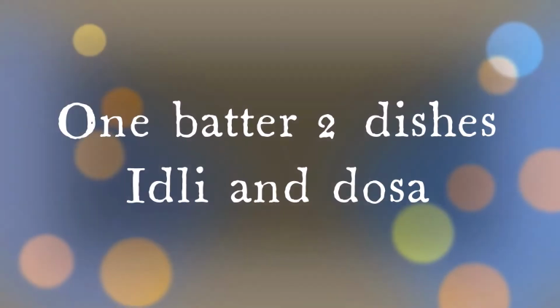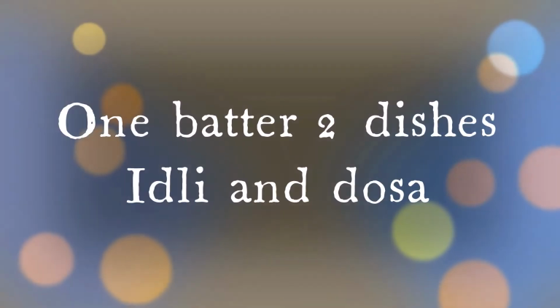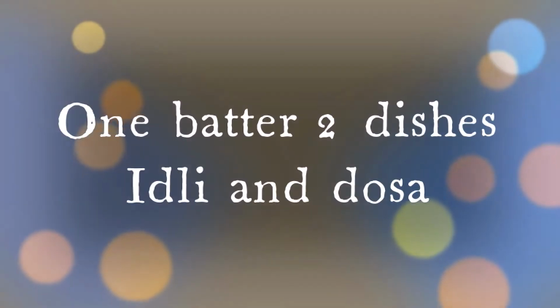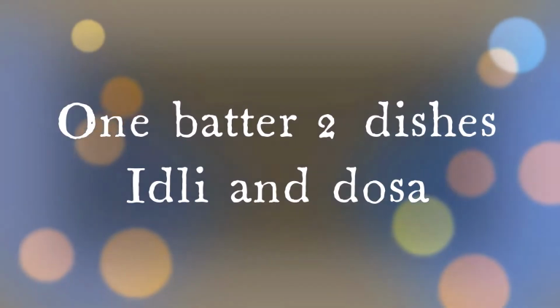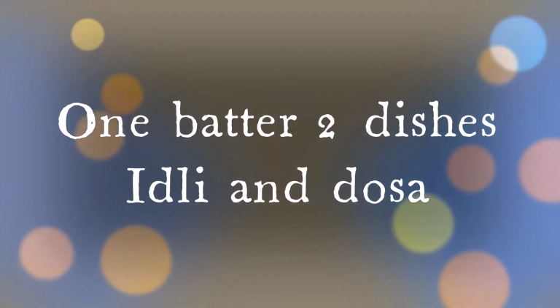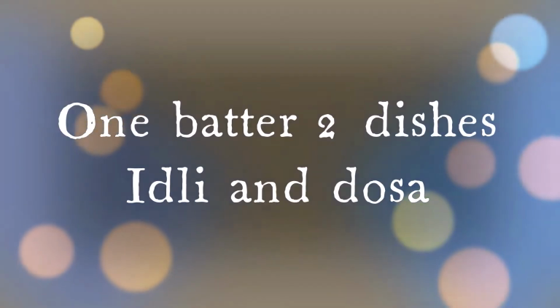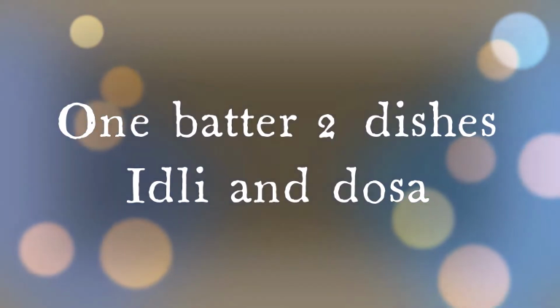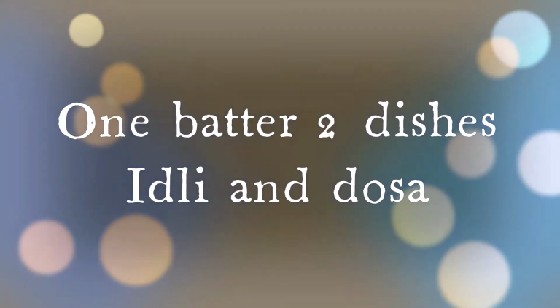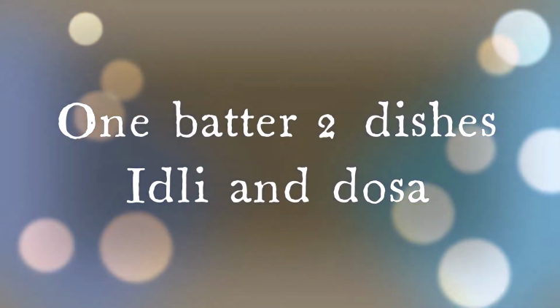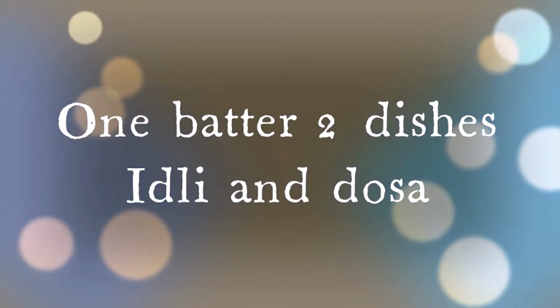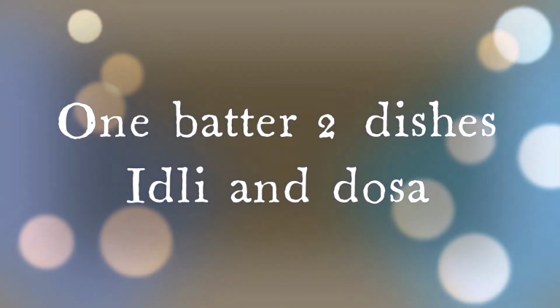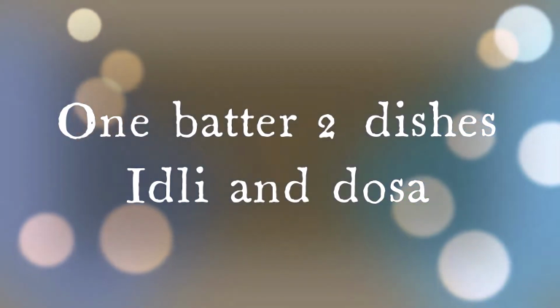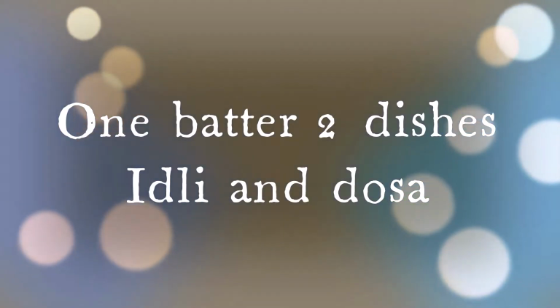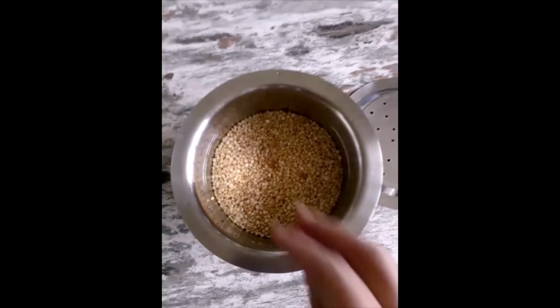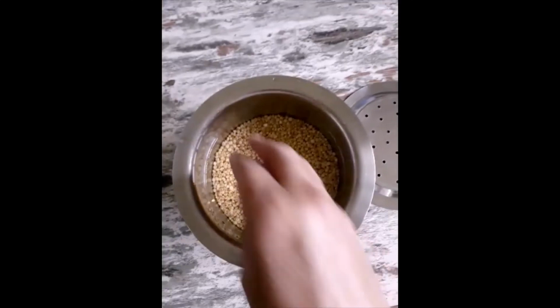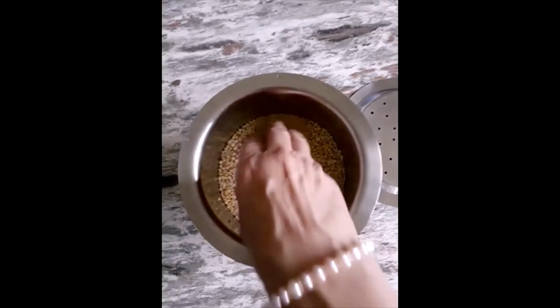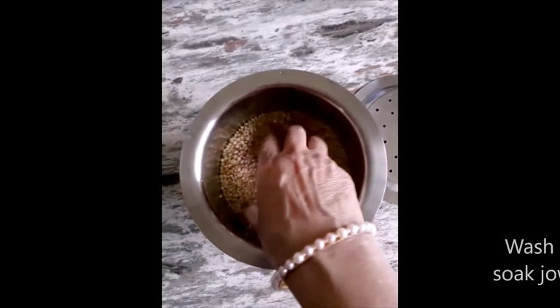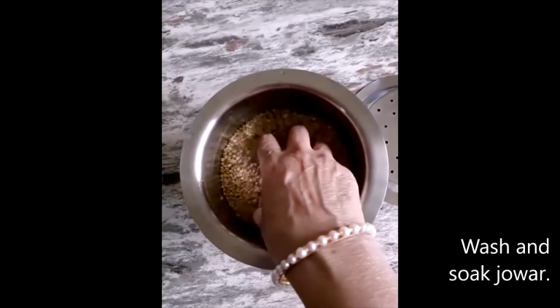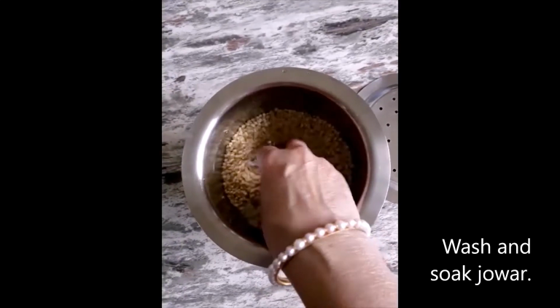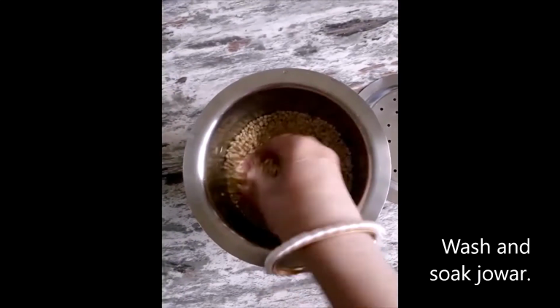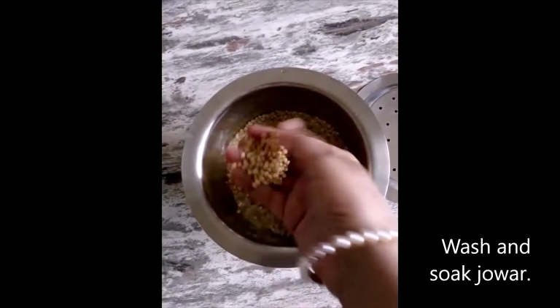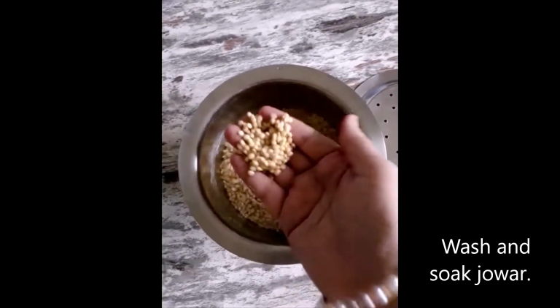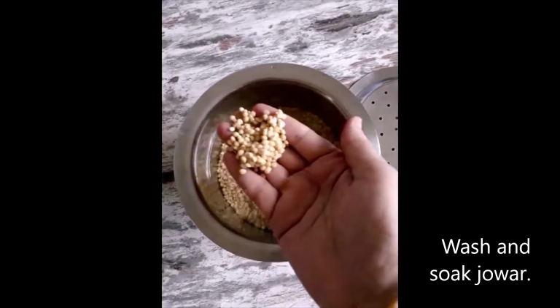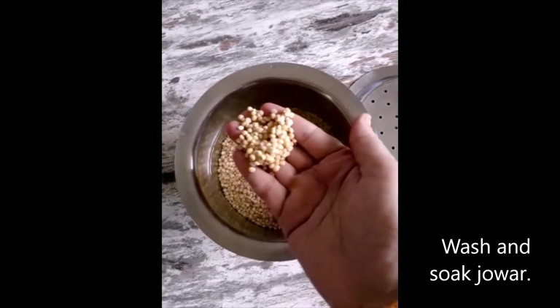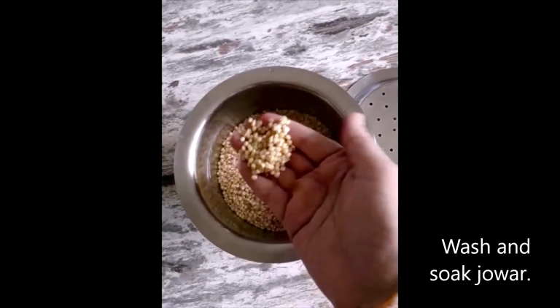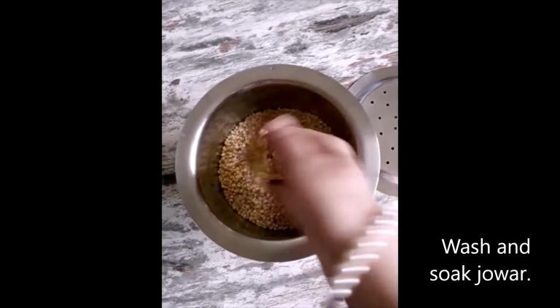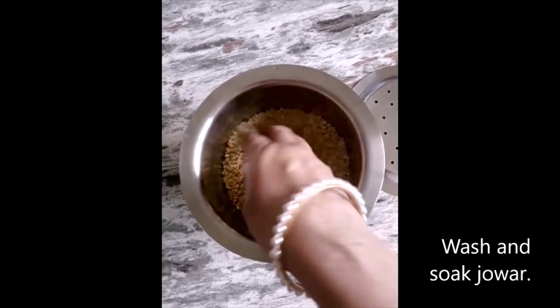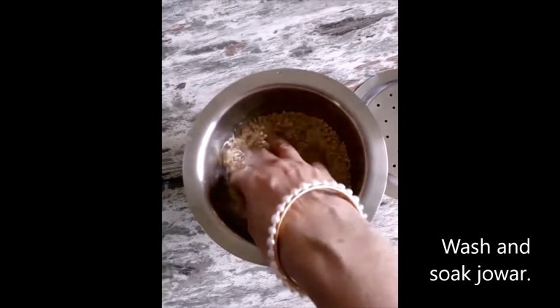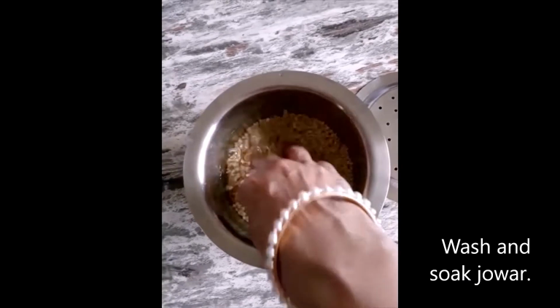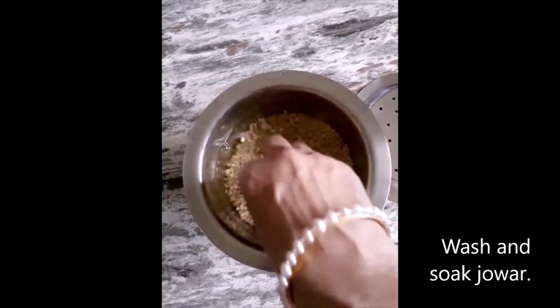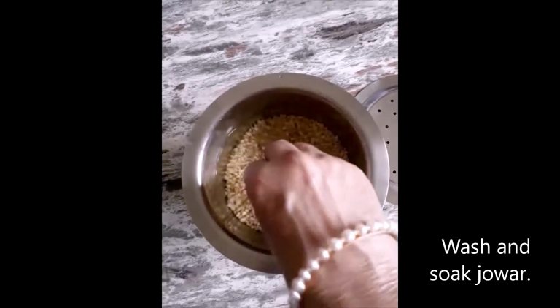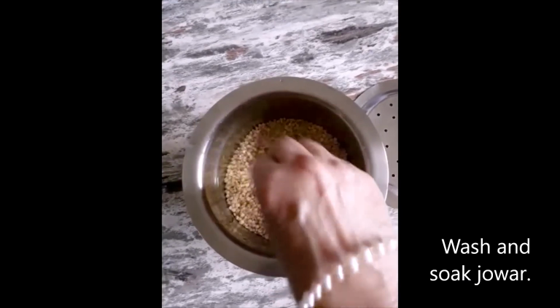For today's recipe I have taken Jowar, rice, and urad dal.